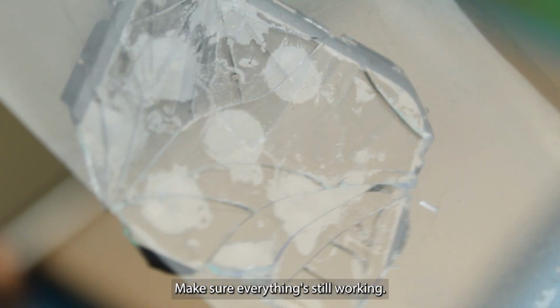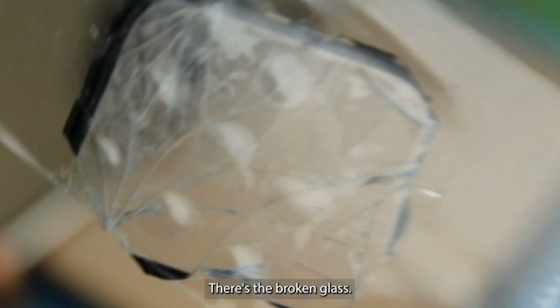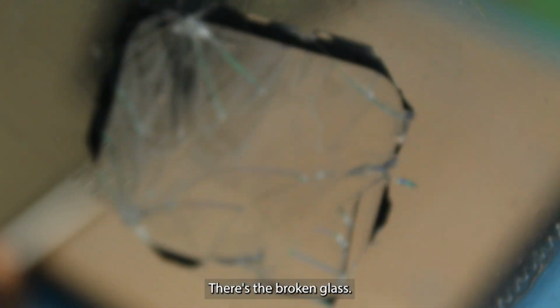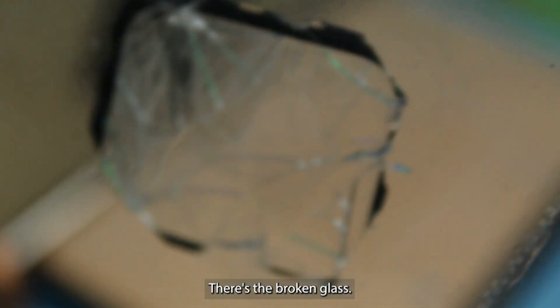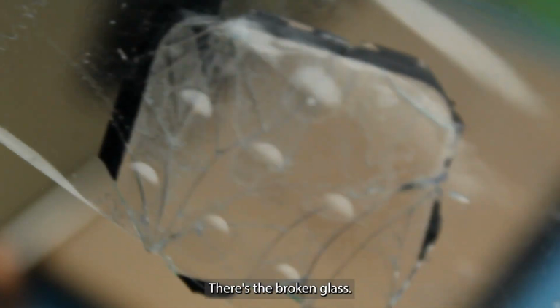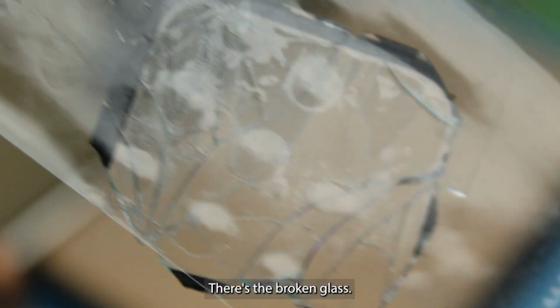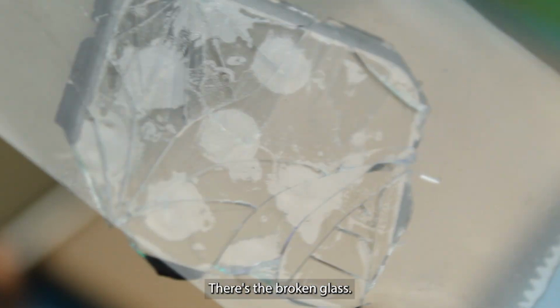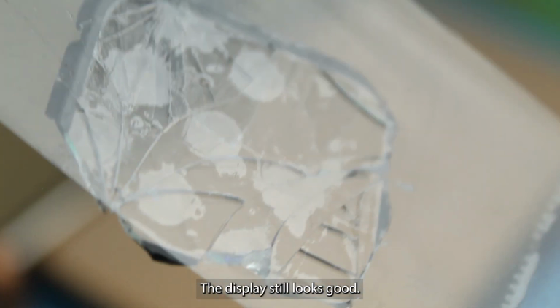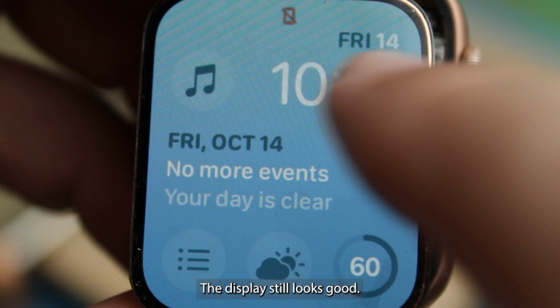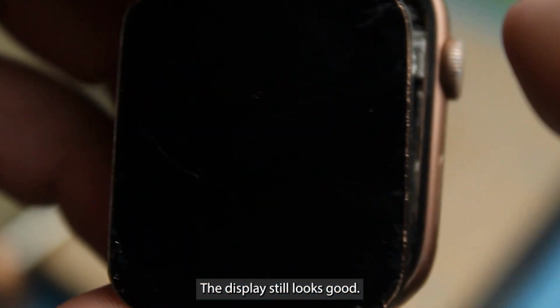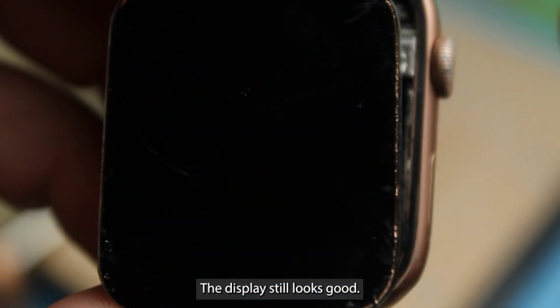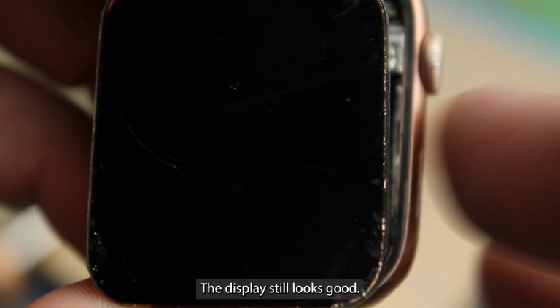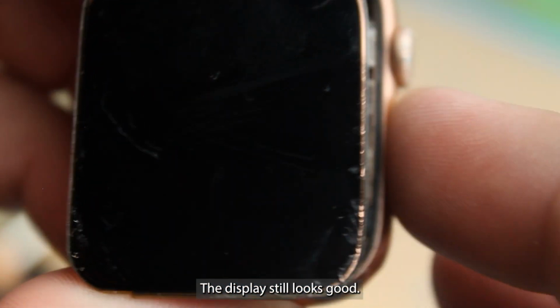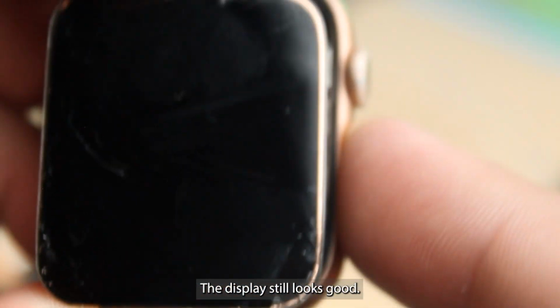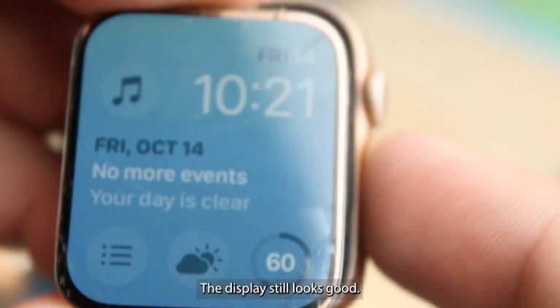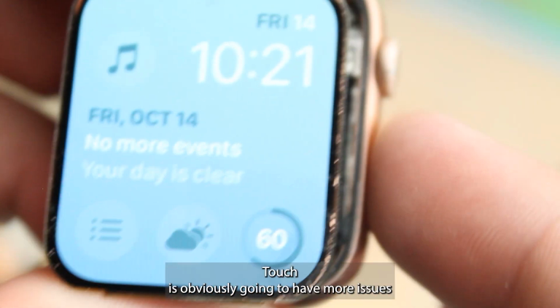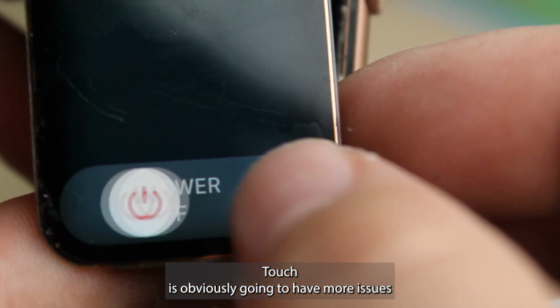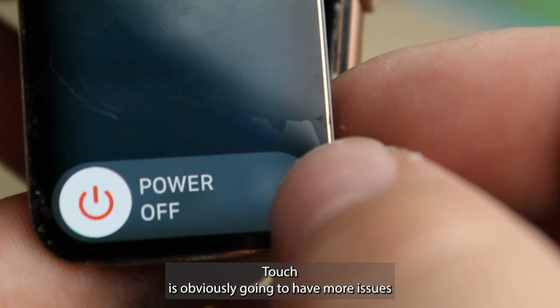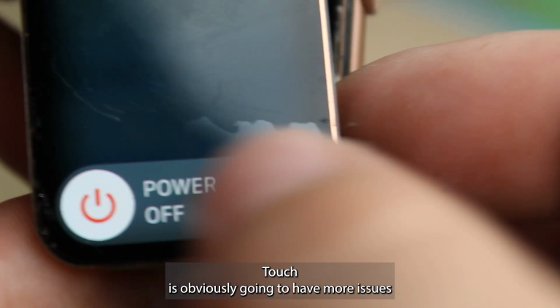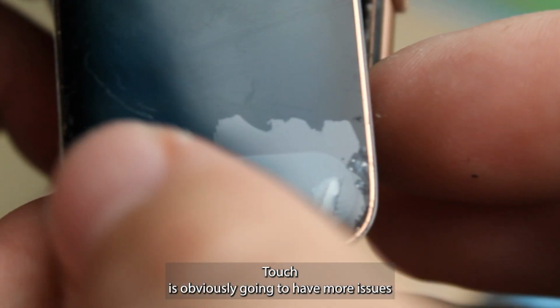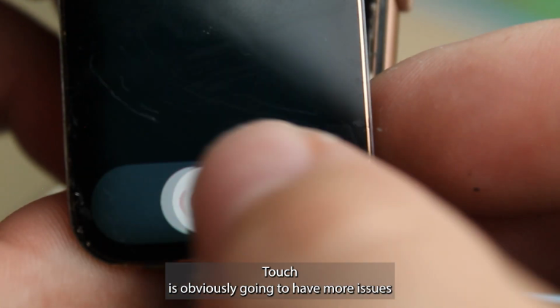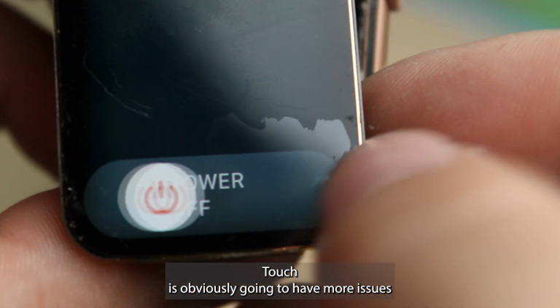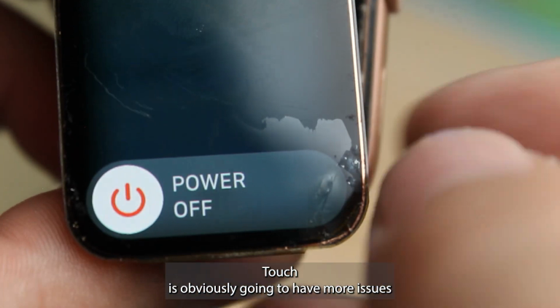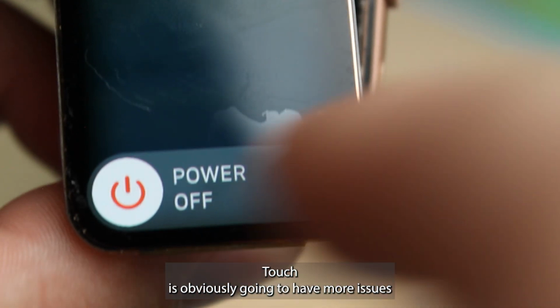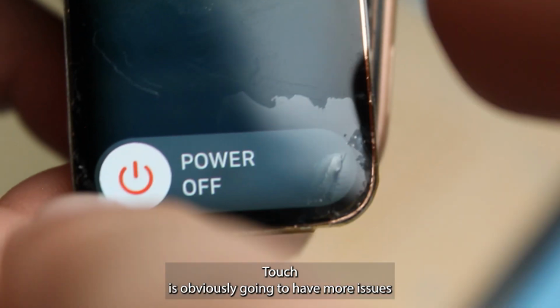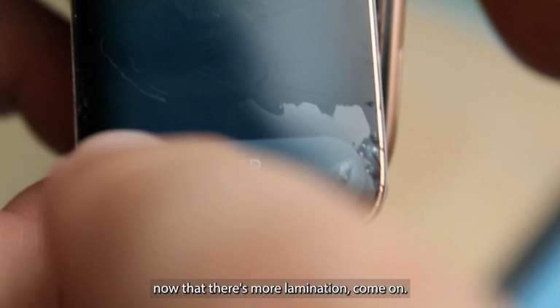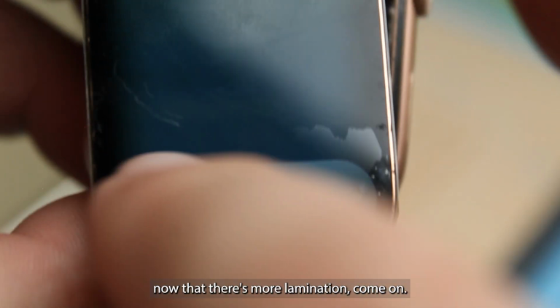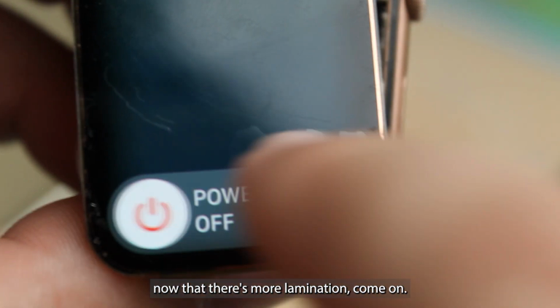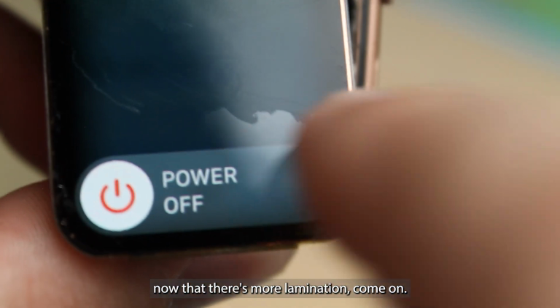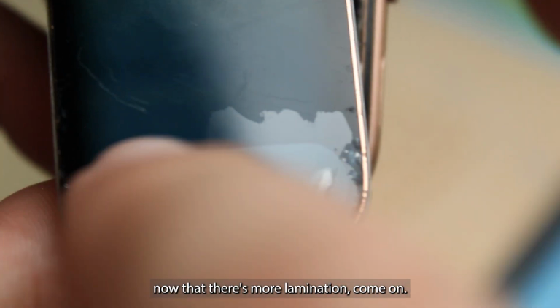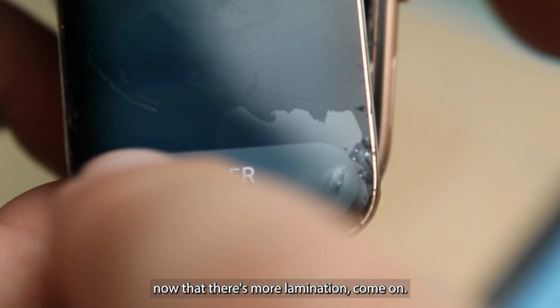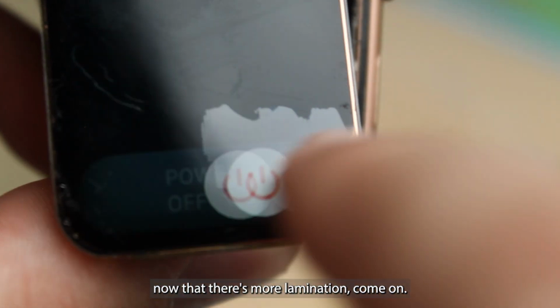And there's the broken glass. The display still looks good. Touch is obviously going to have more issues now that there's more delamination.